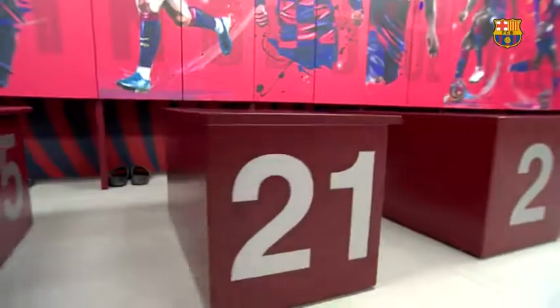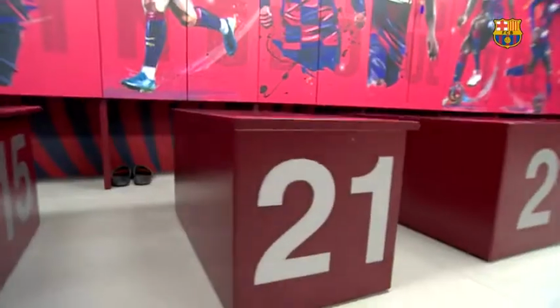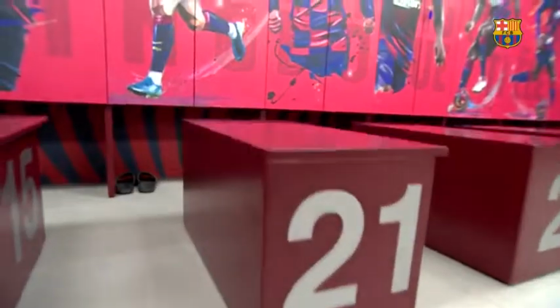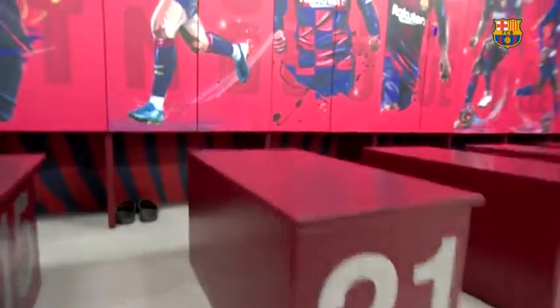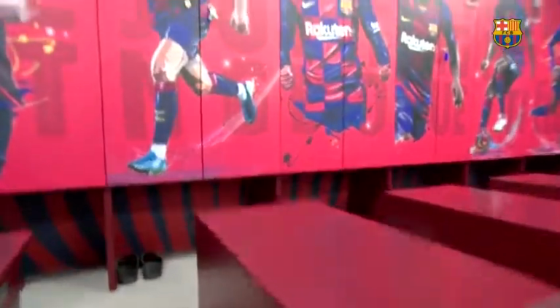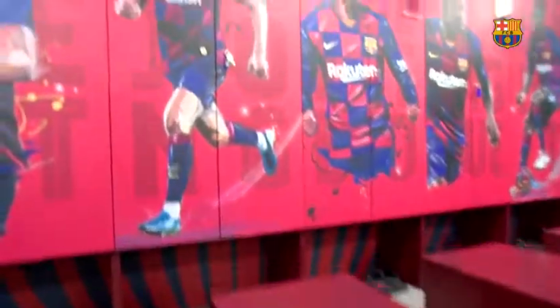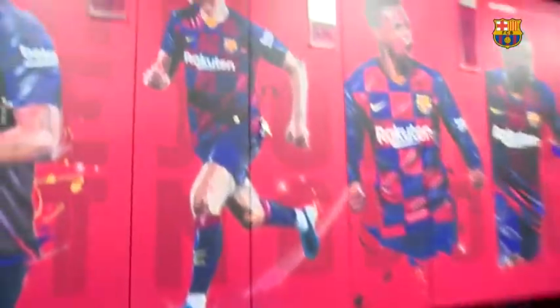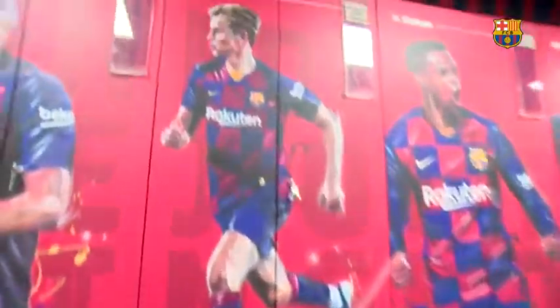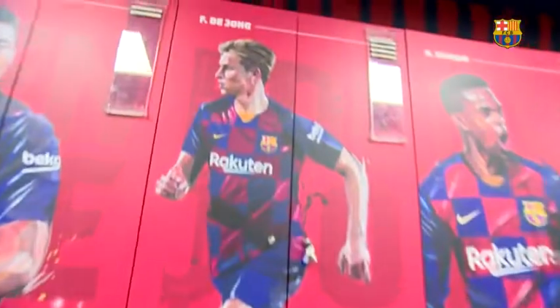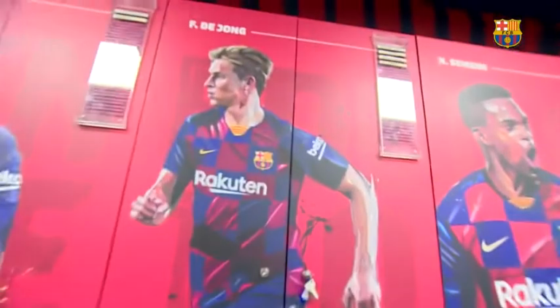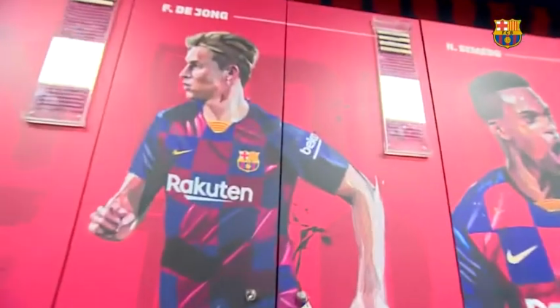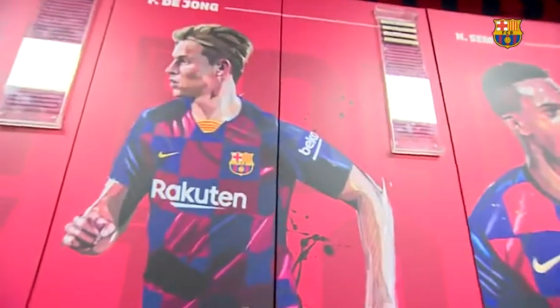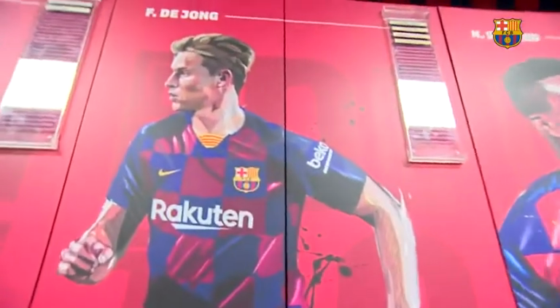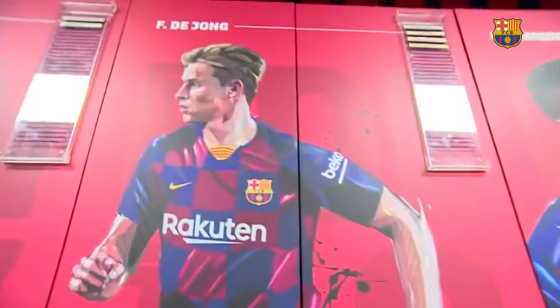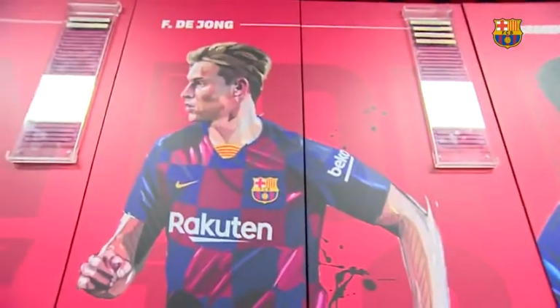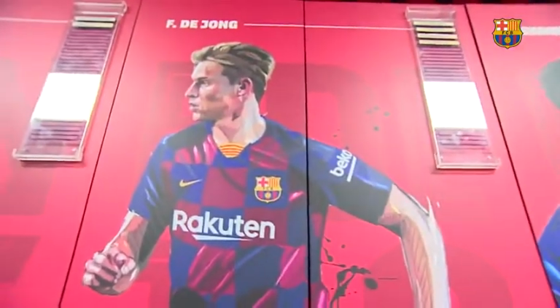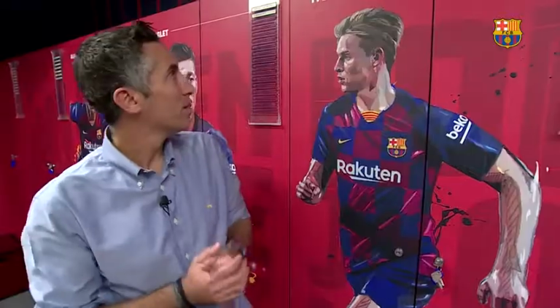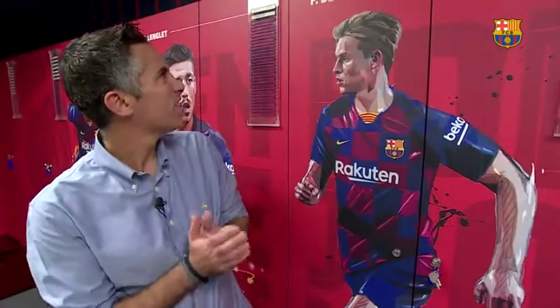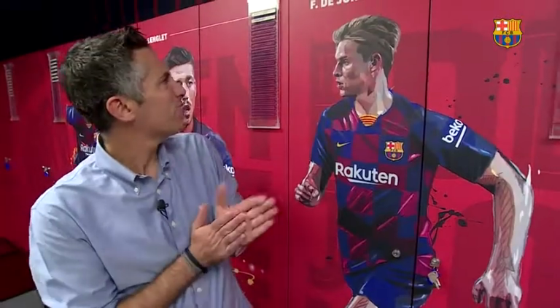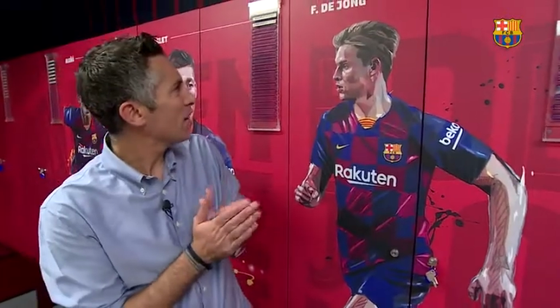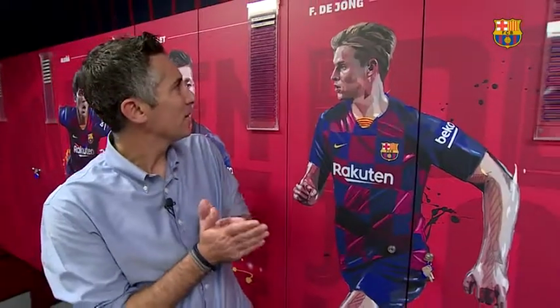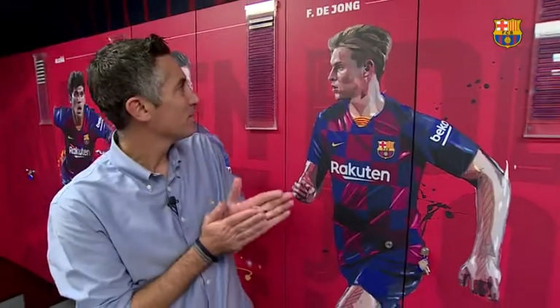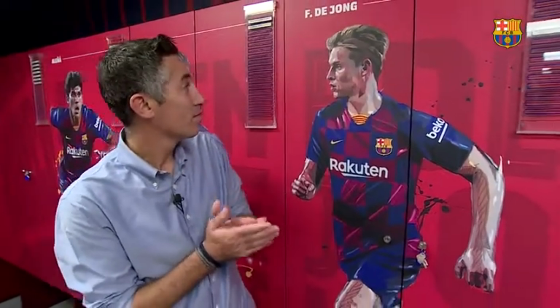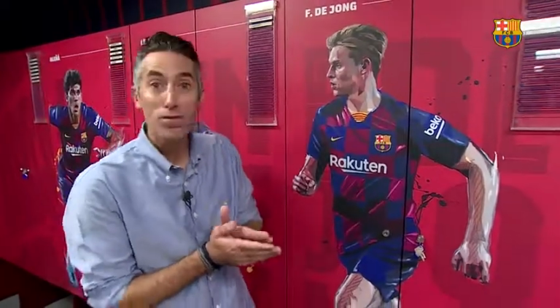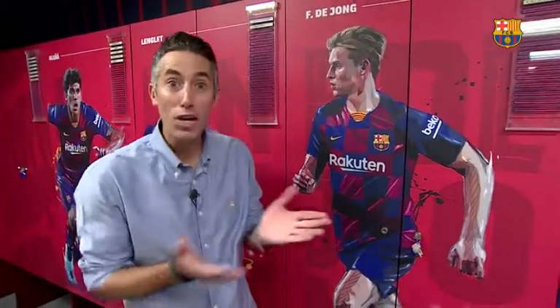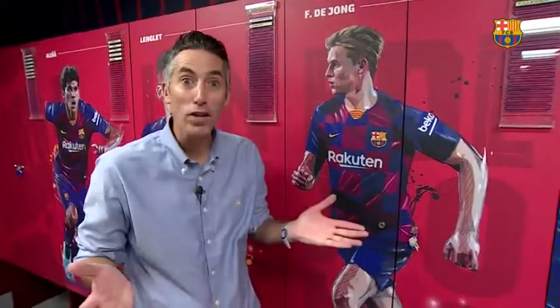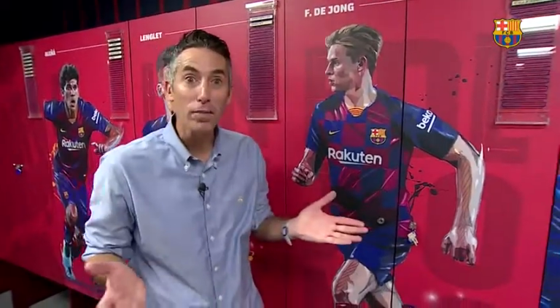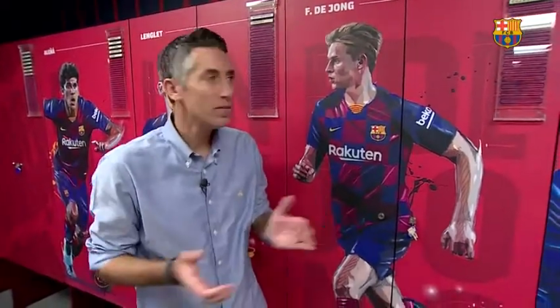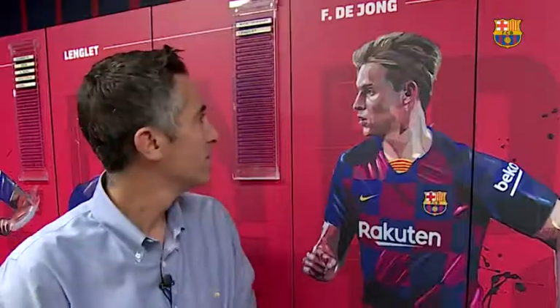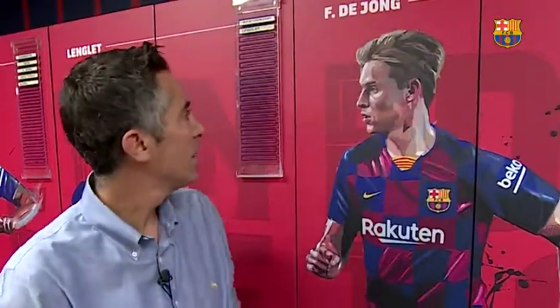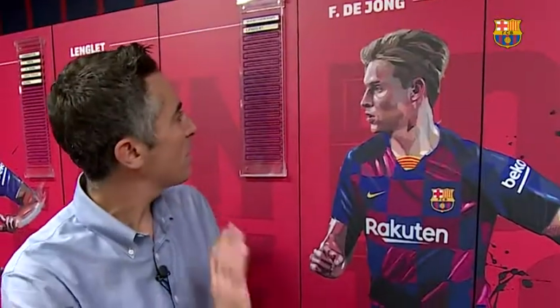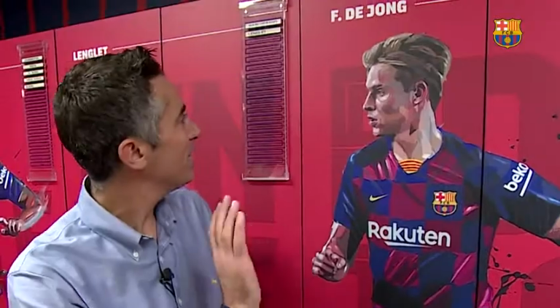This locker is for one of the new guys, Frenkie de Jong. Stunning, like all of them. Hey, Frenkie.